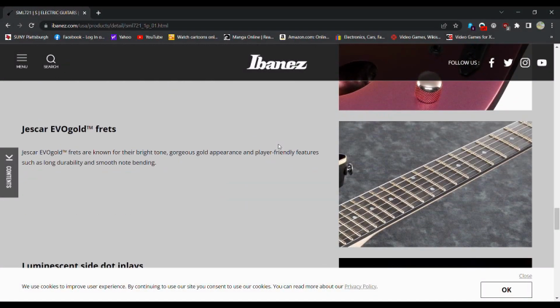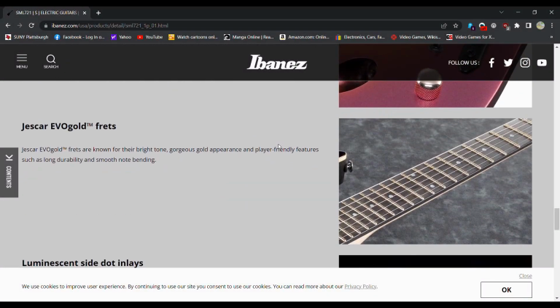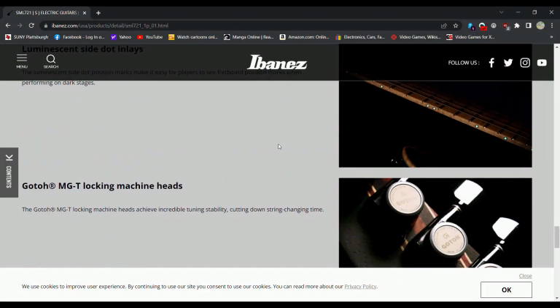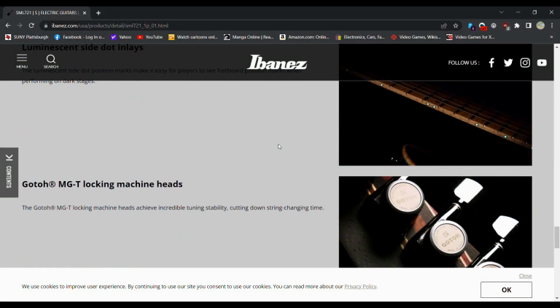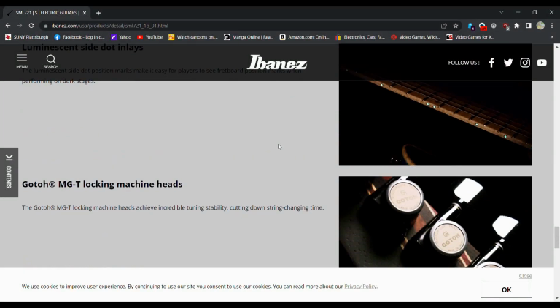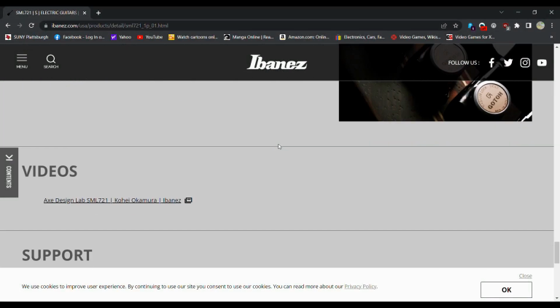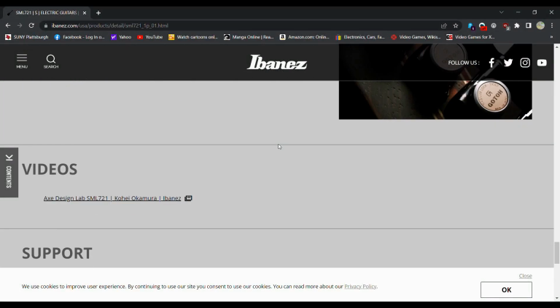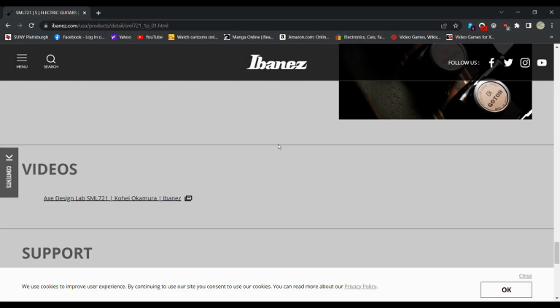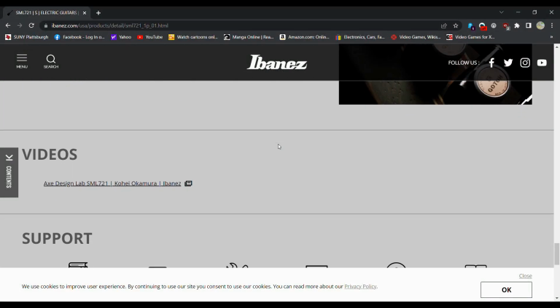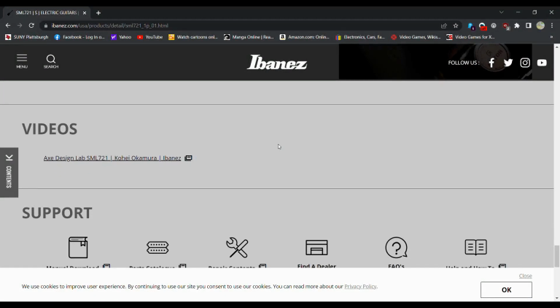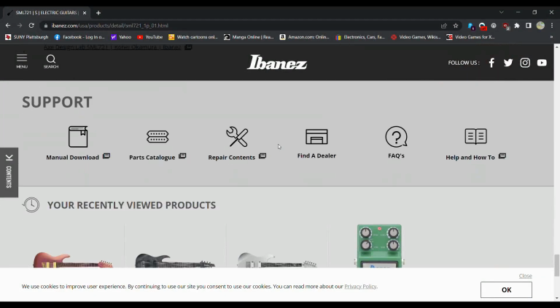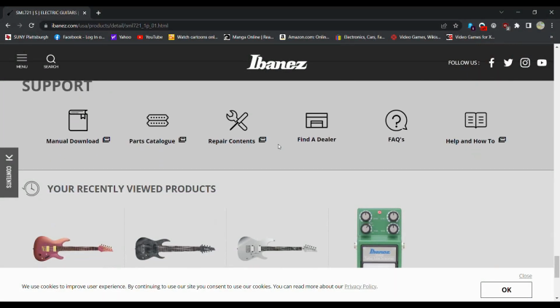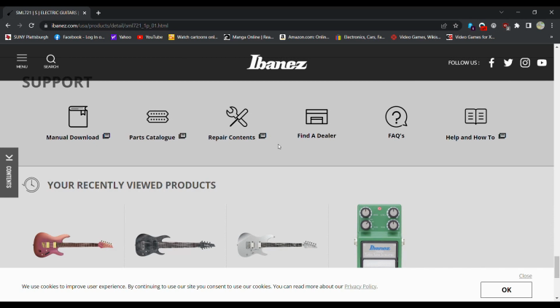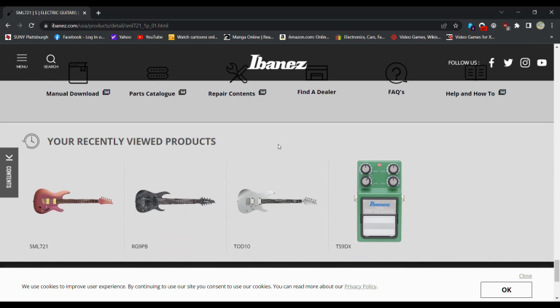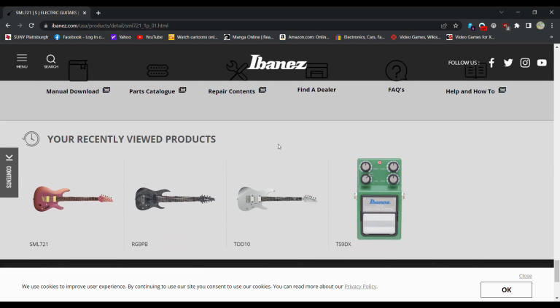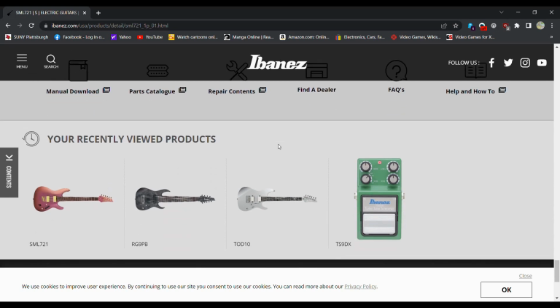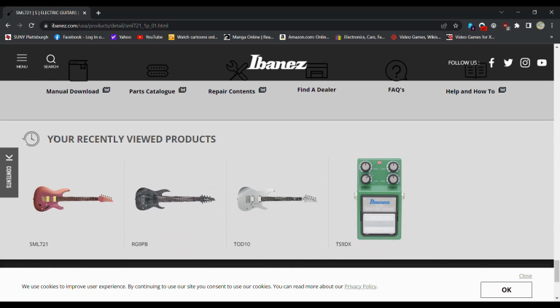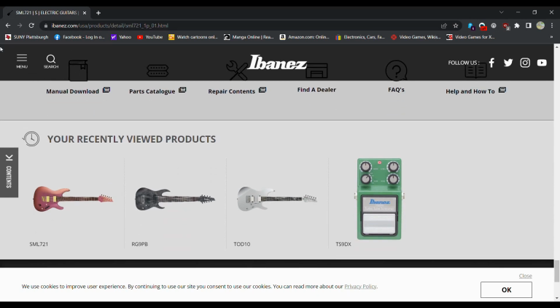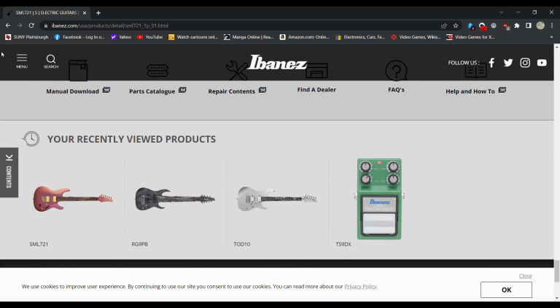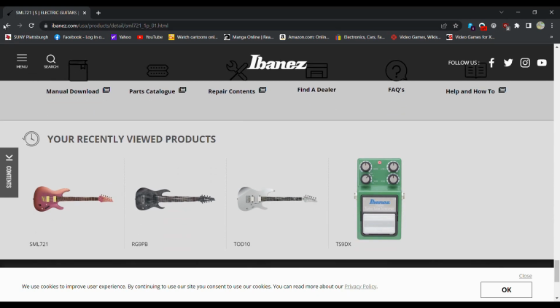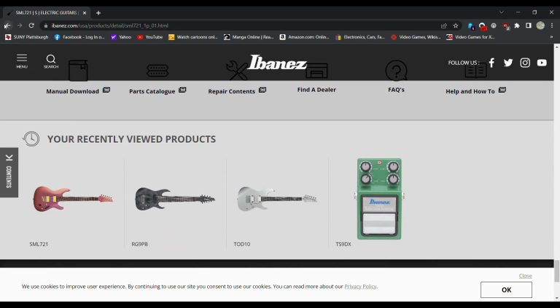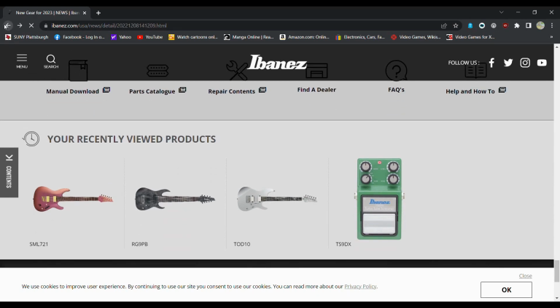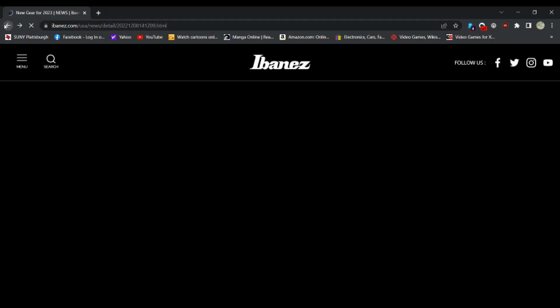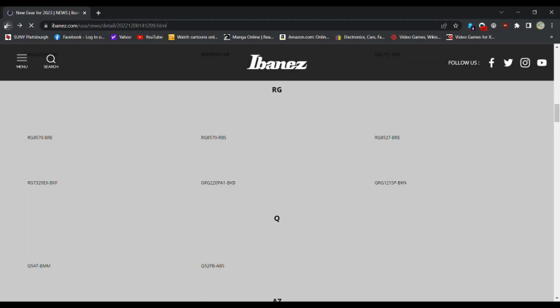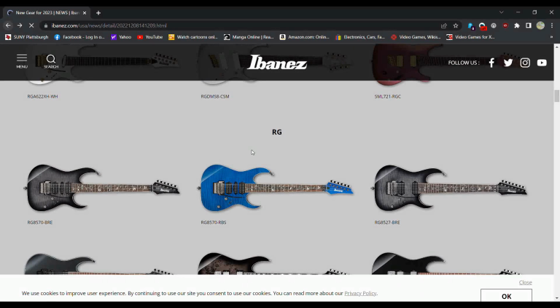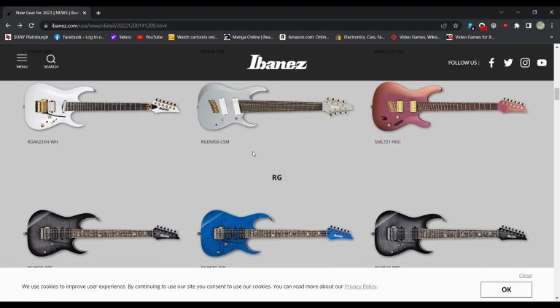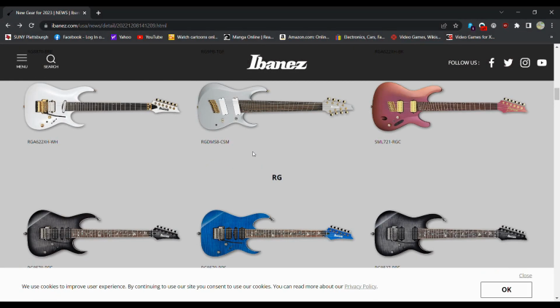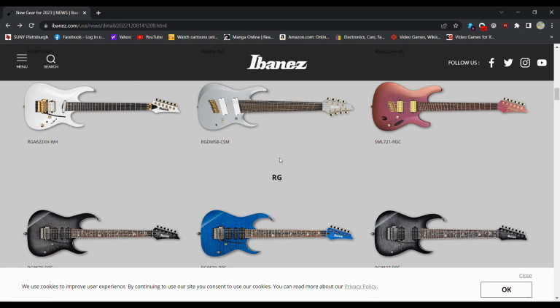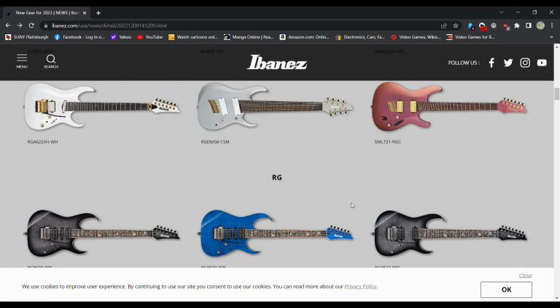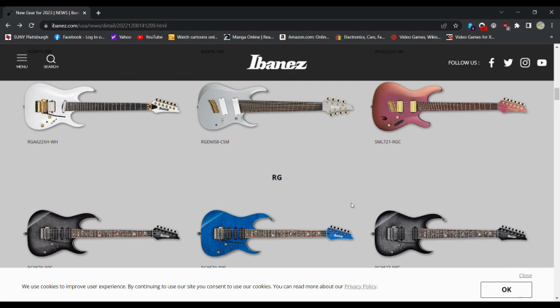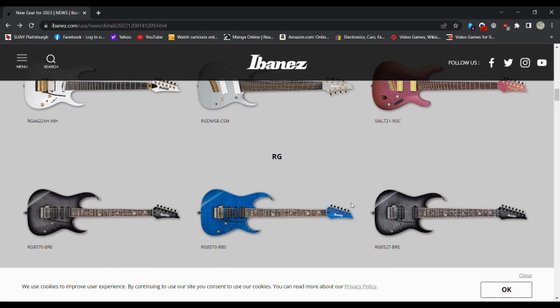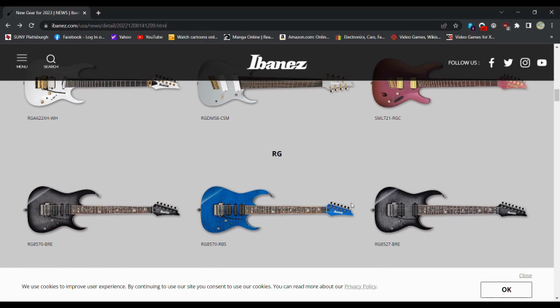I just wish there was like a buy-it-now option, and there's not — there's not like a 'this is the price of this' type deal.